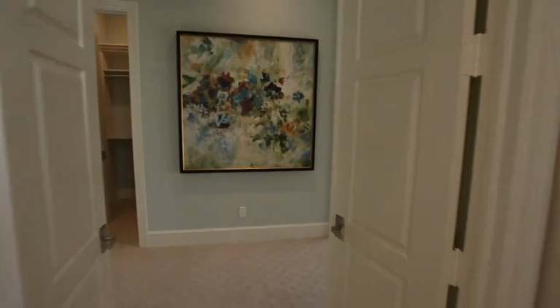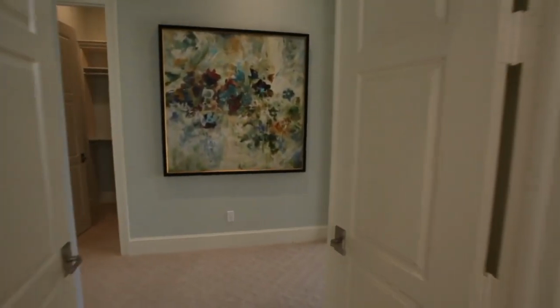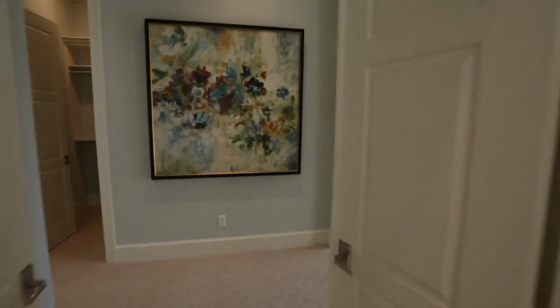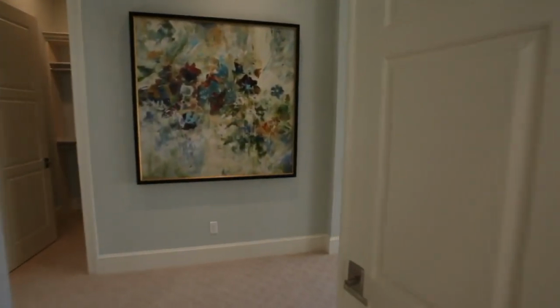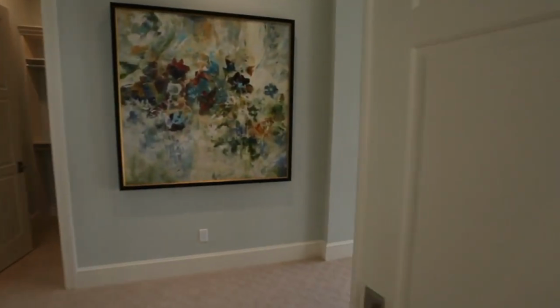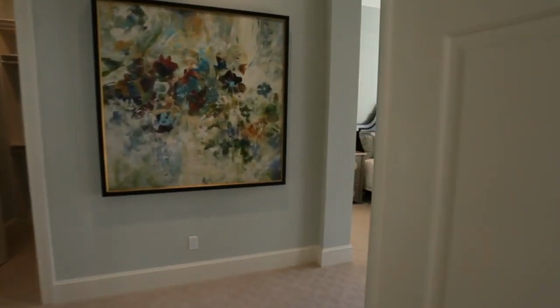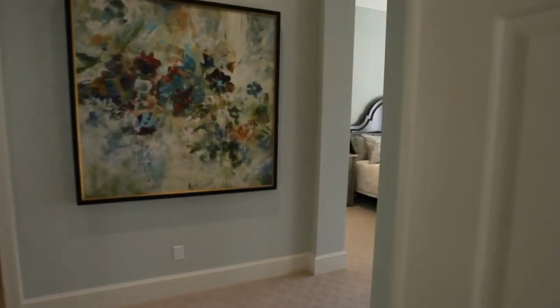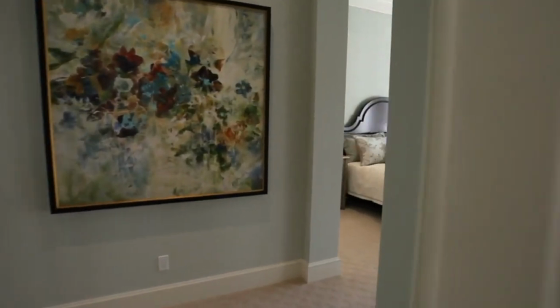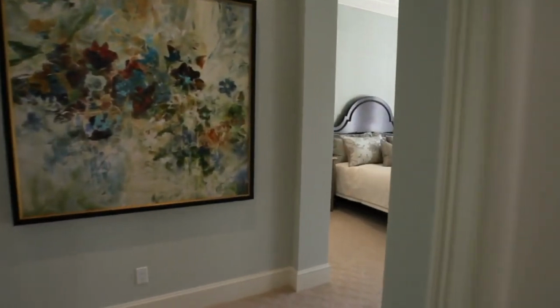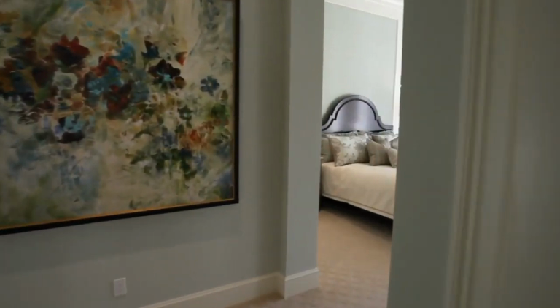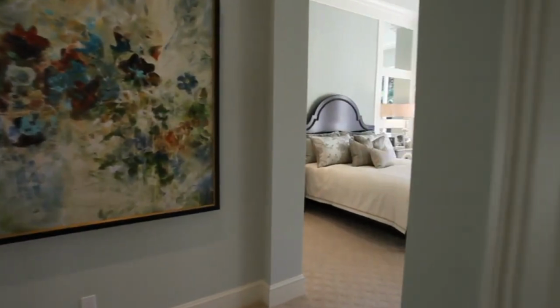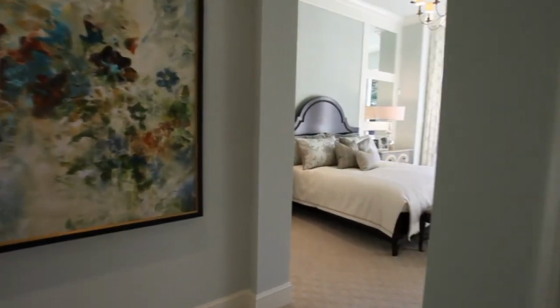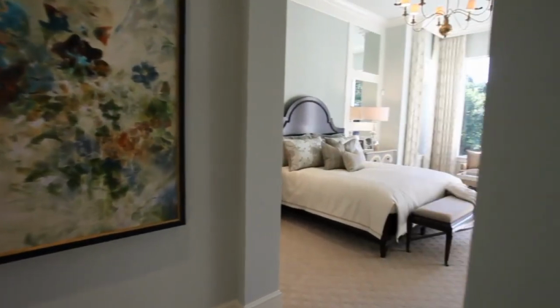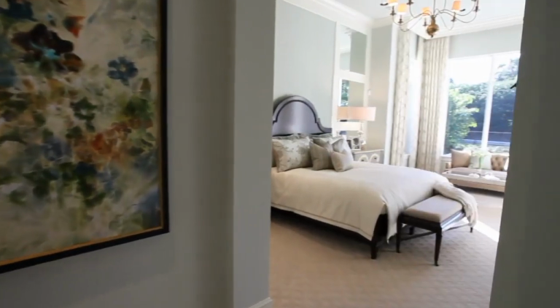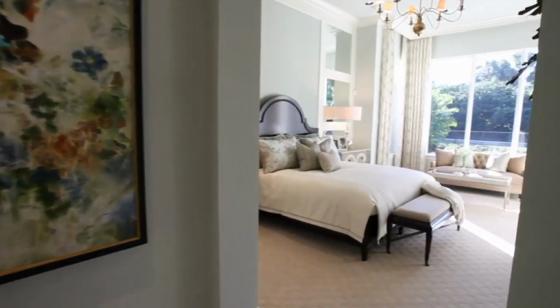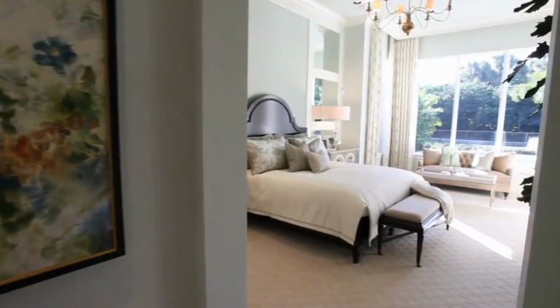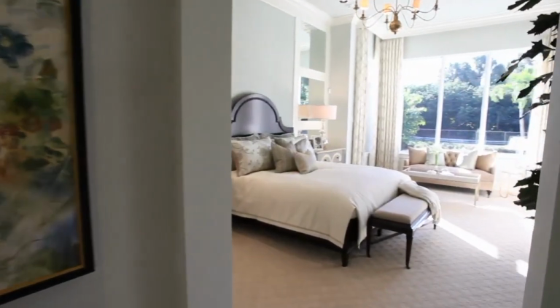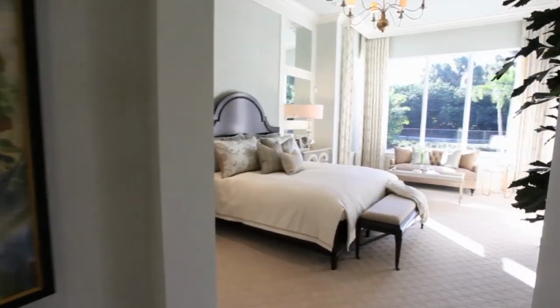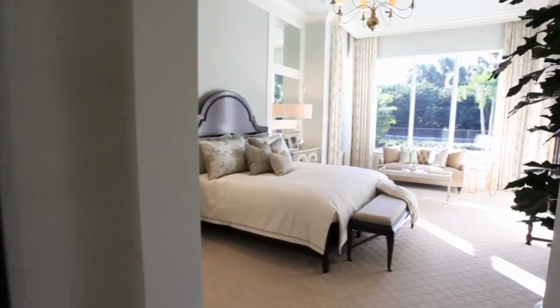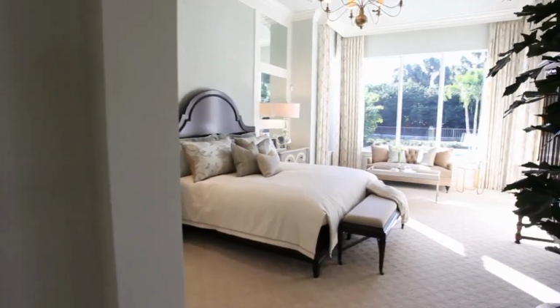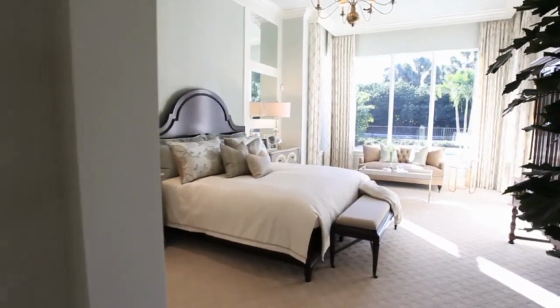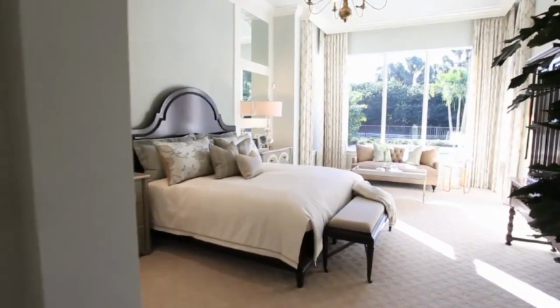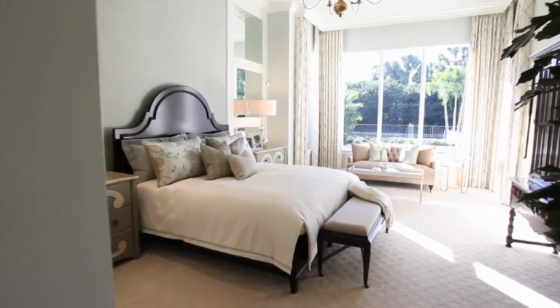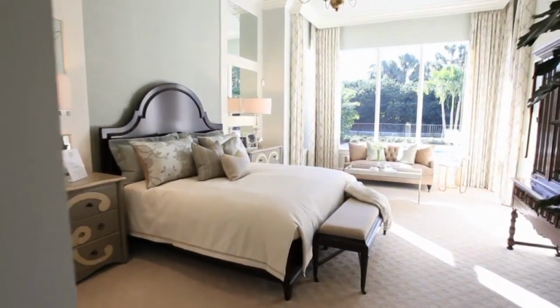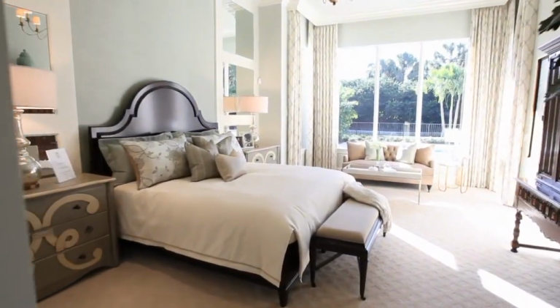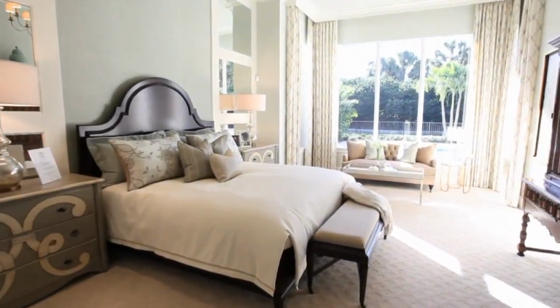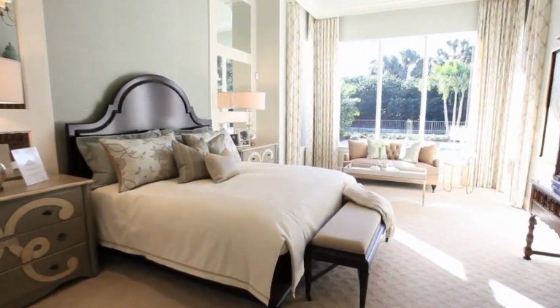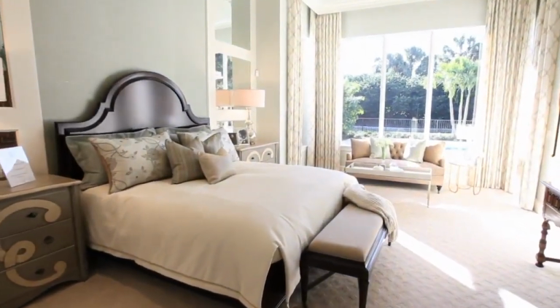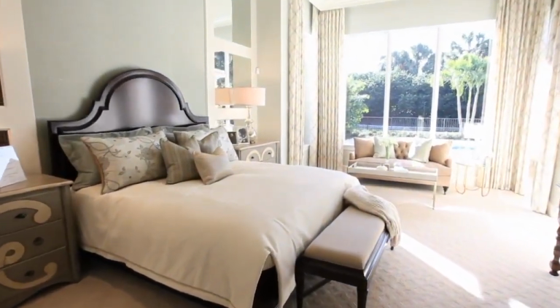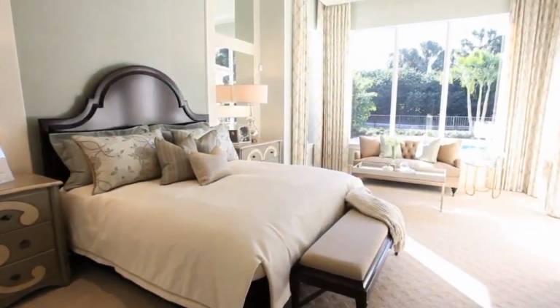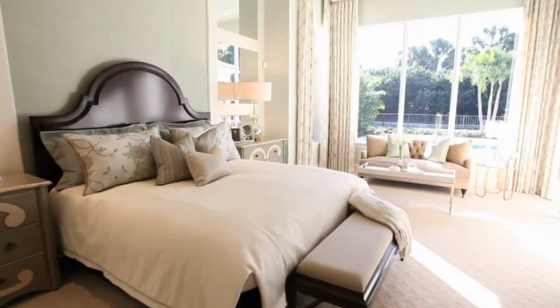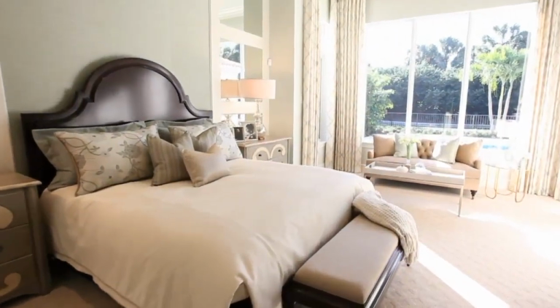The private master suite offers tranquility and opens to the pool and patio area.